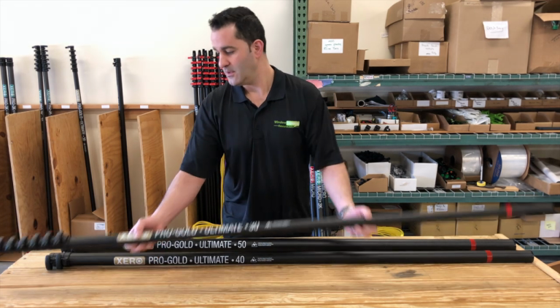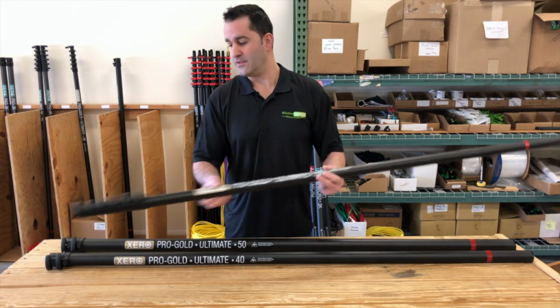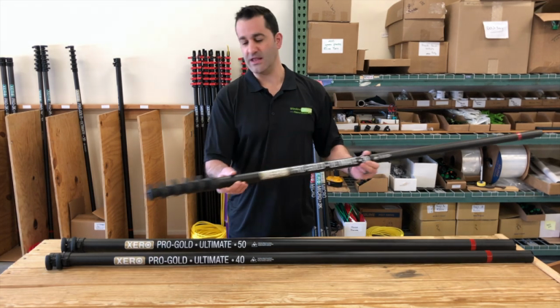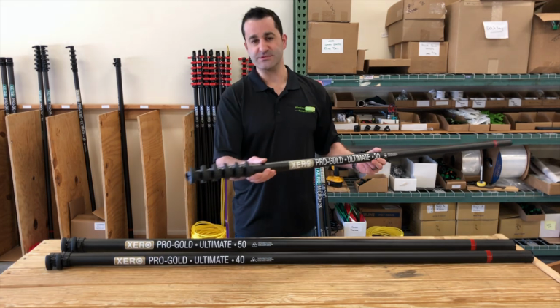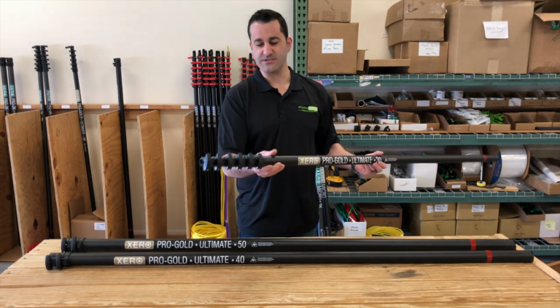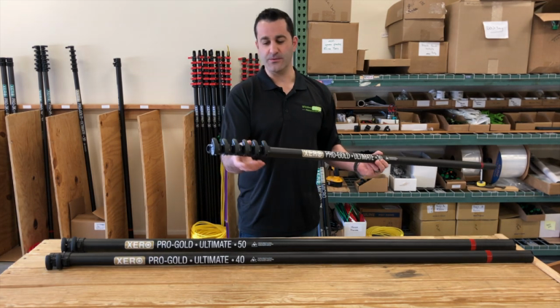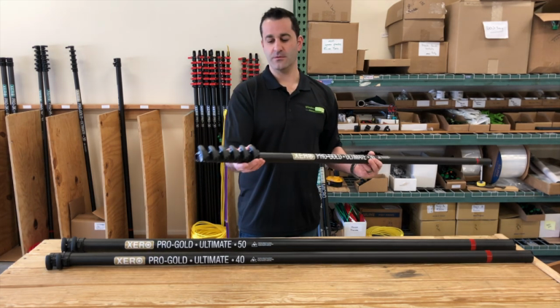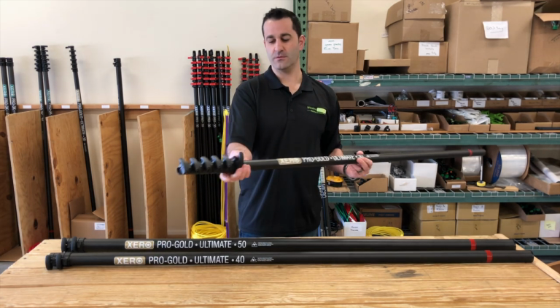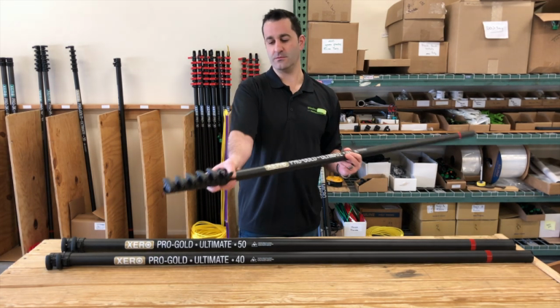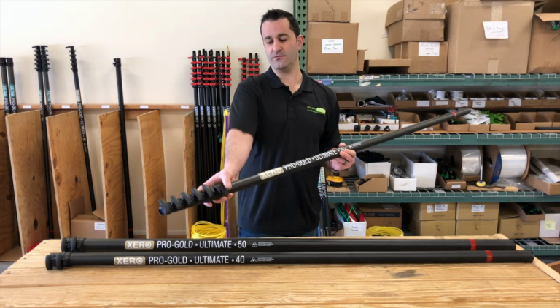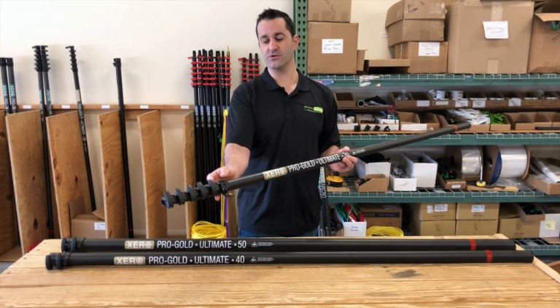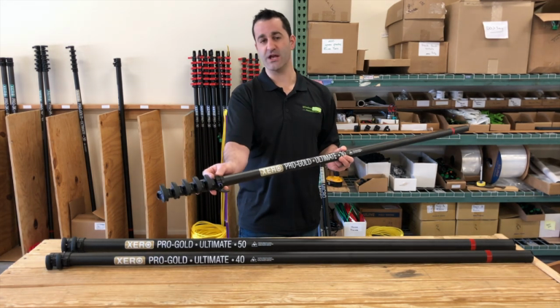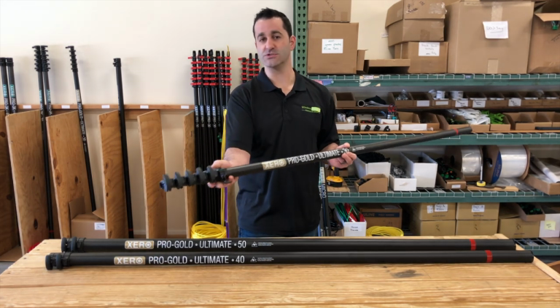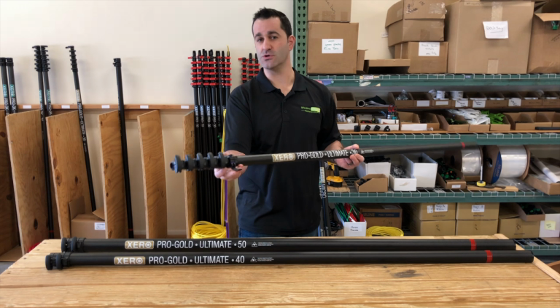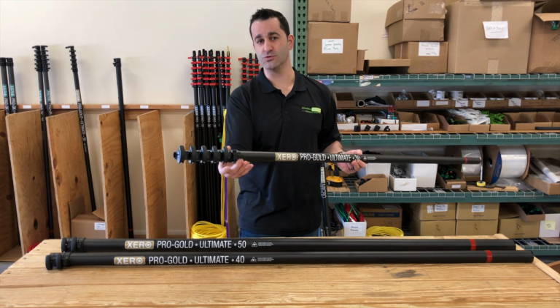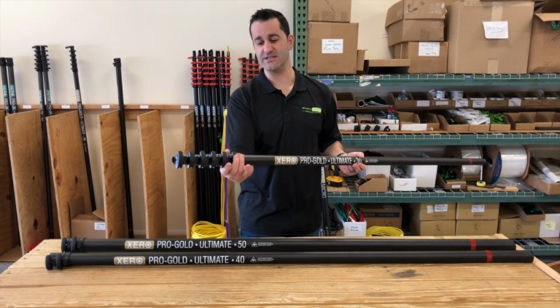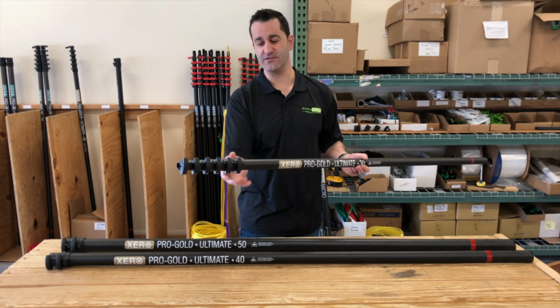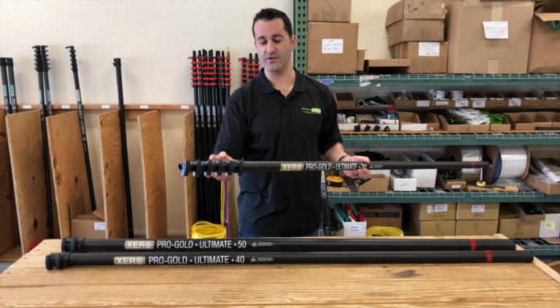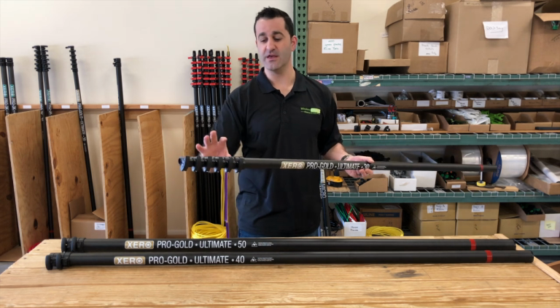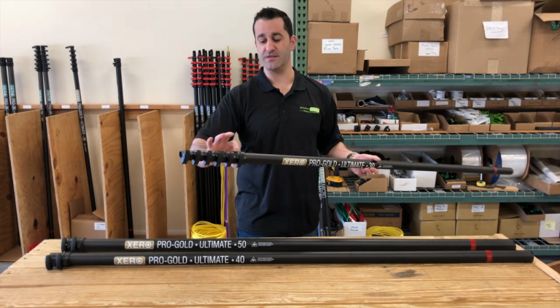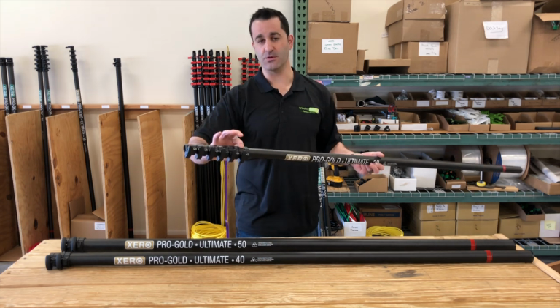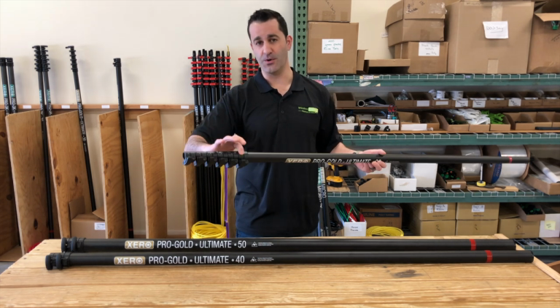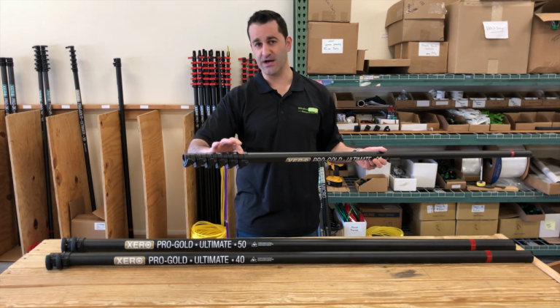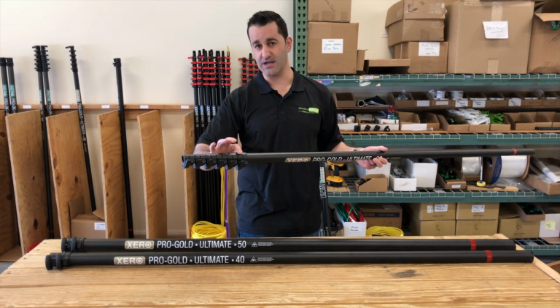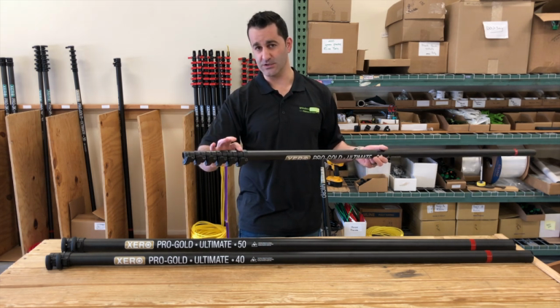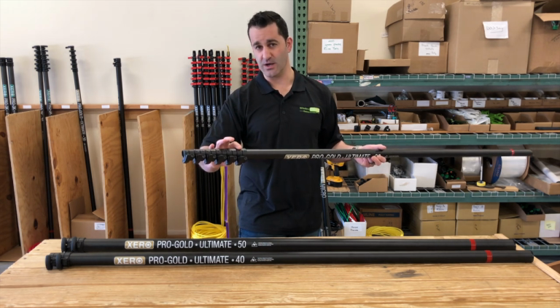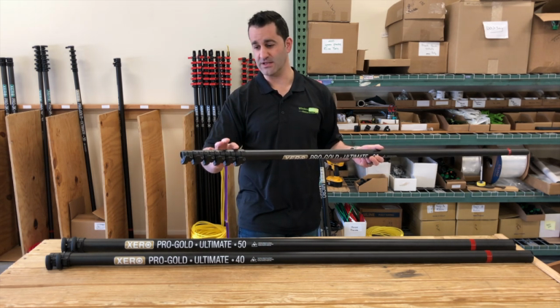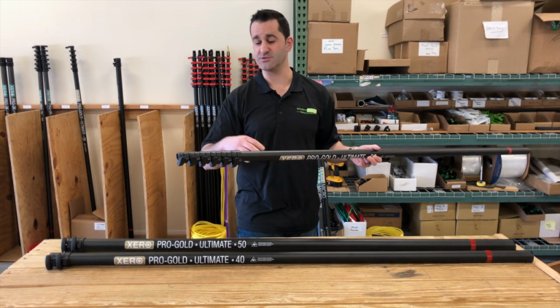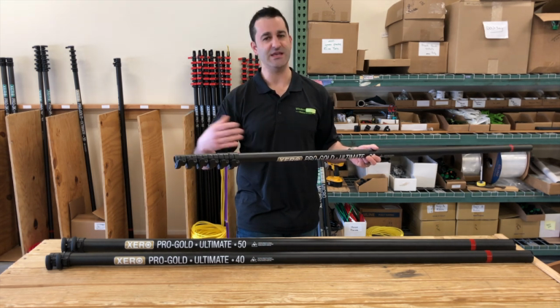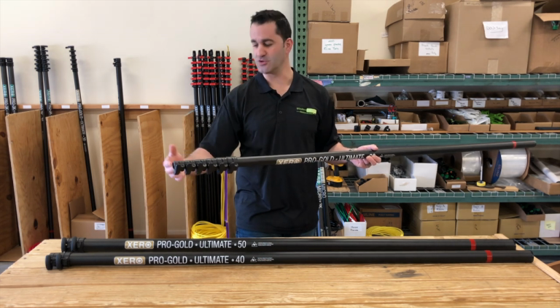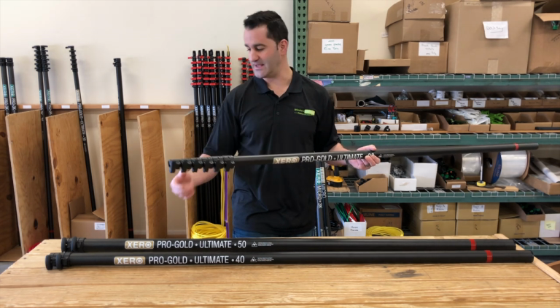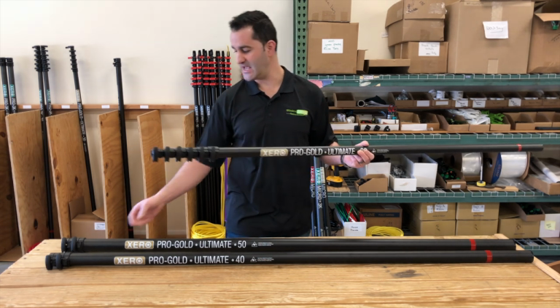The clamps are simple. Finger tighteners, no tools needed in the field. These are bolt-on, not glue-on clamps, so easier to maintain.